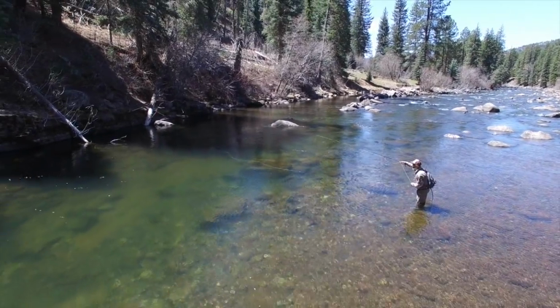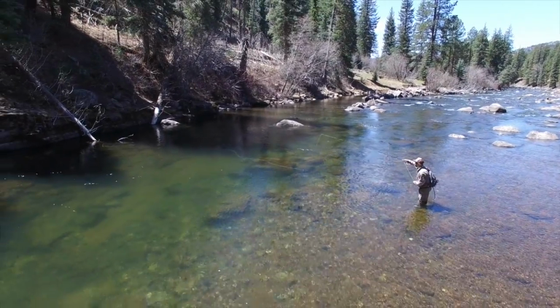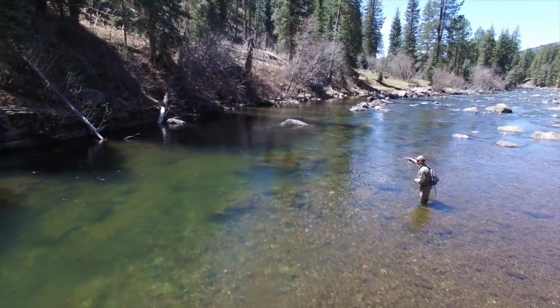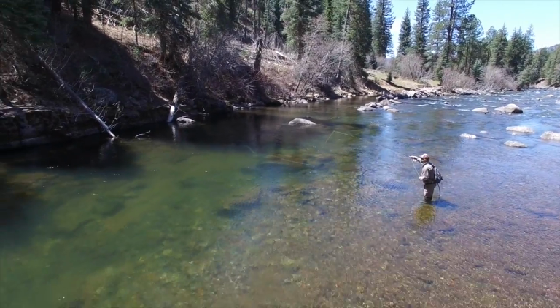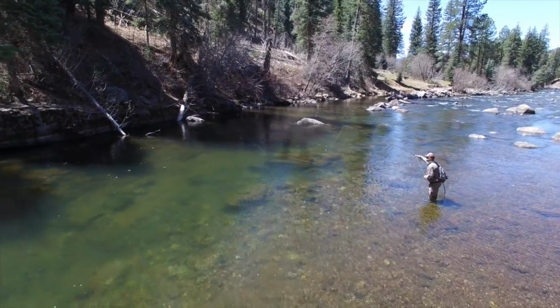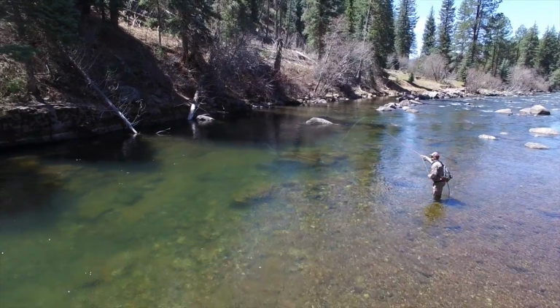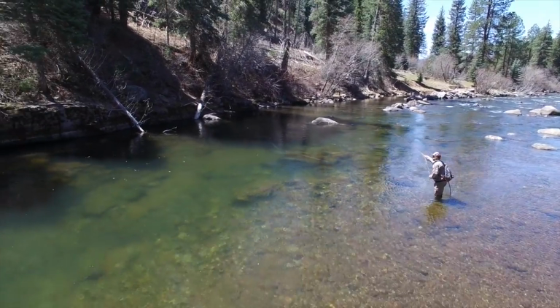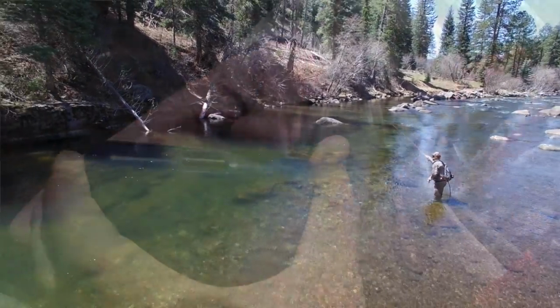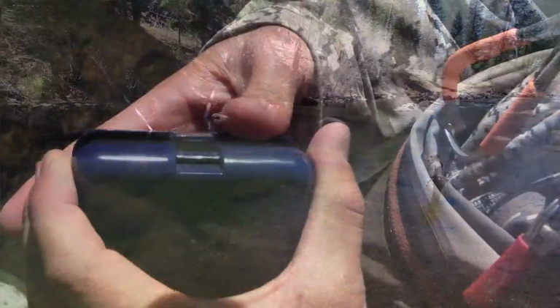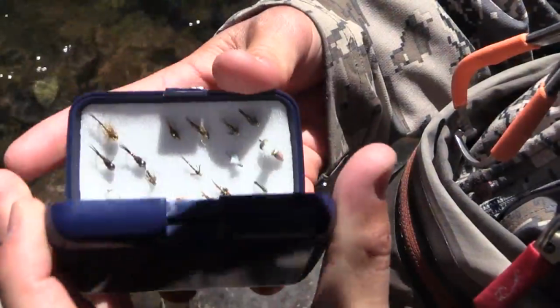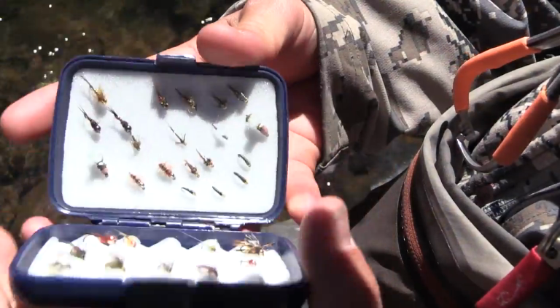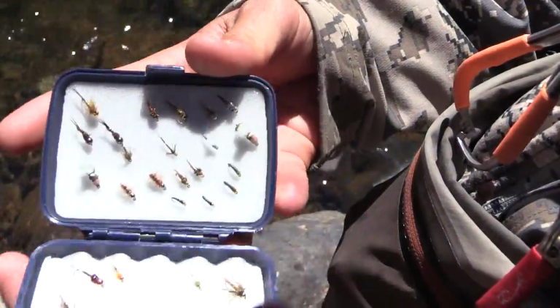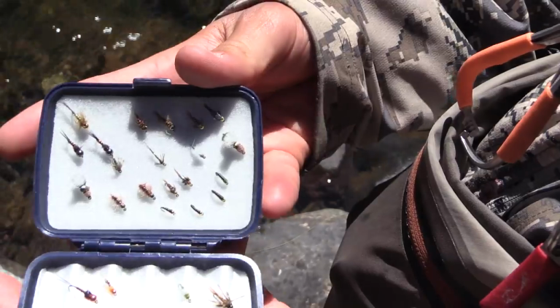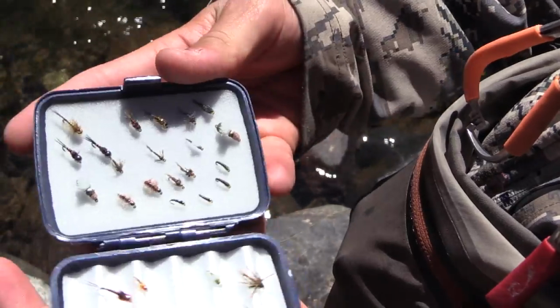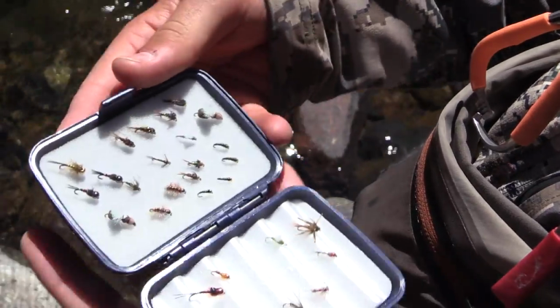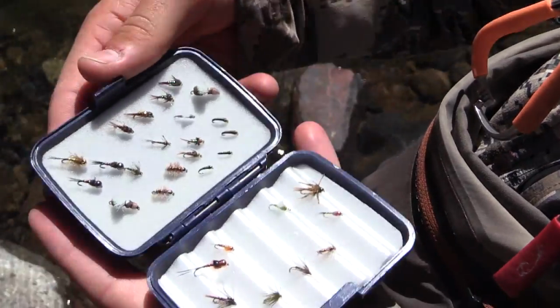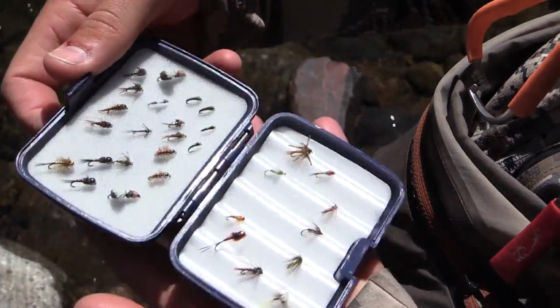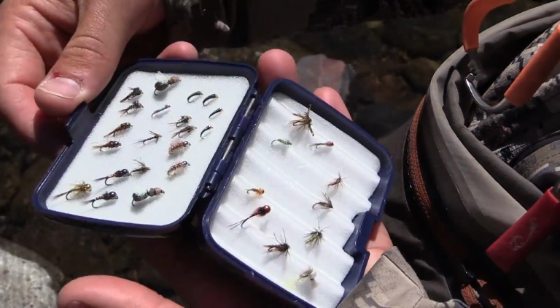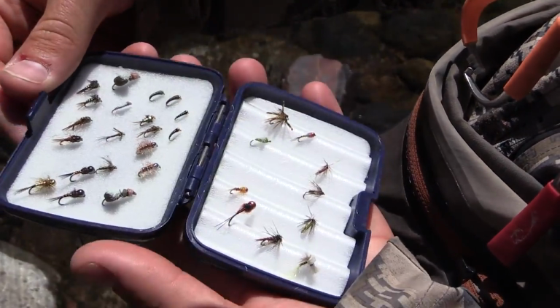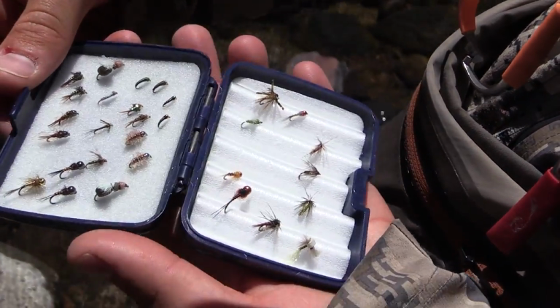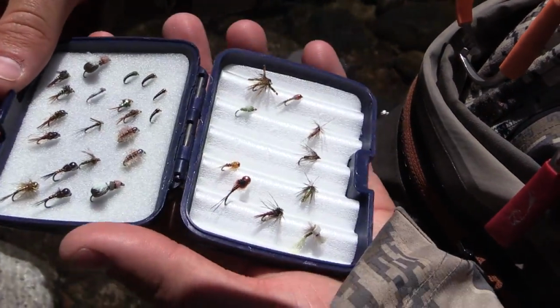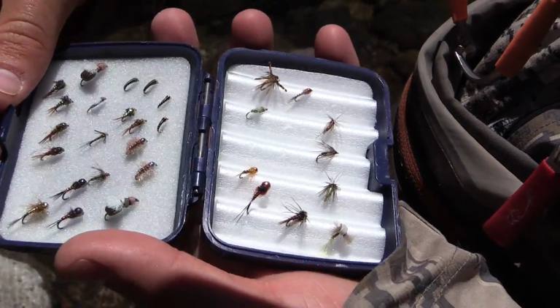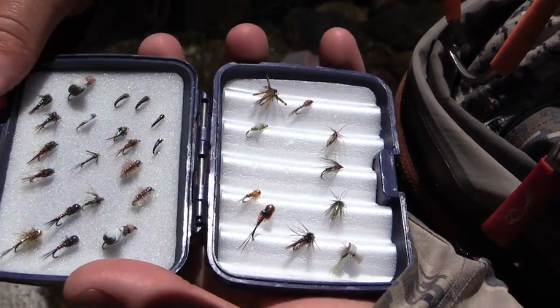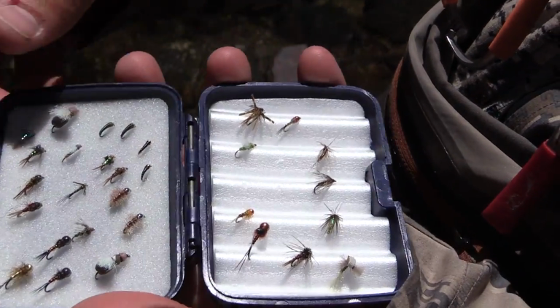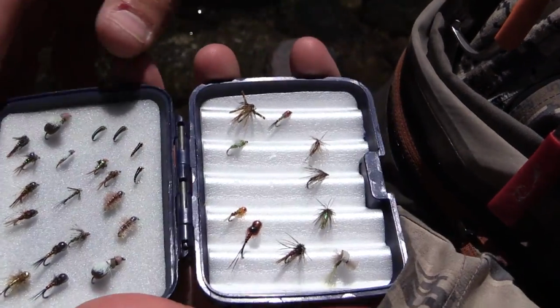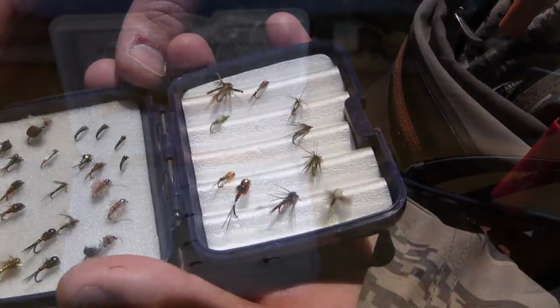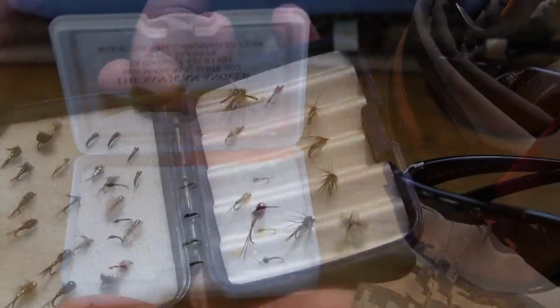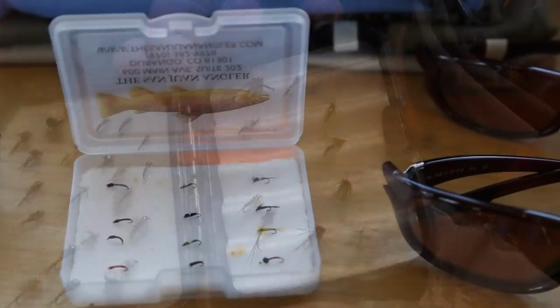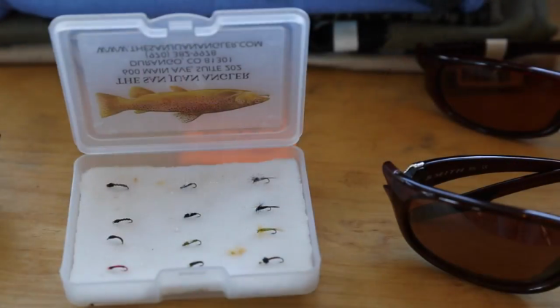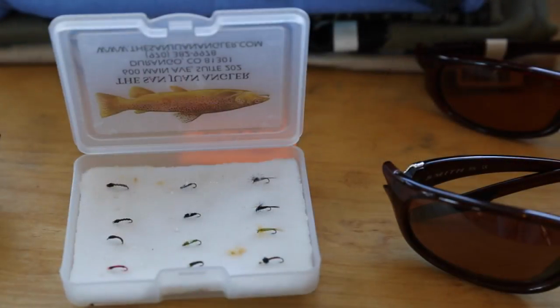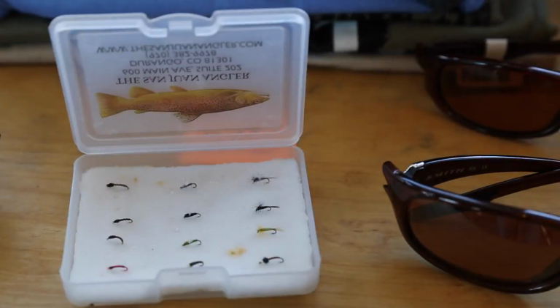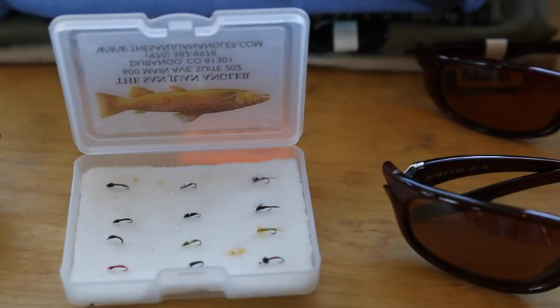Of course, you're gonna need a handful of flies, depending on what time of year it is and the weather.